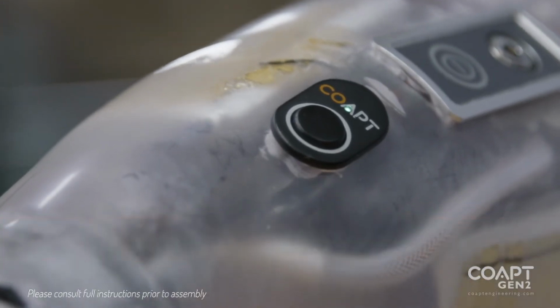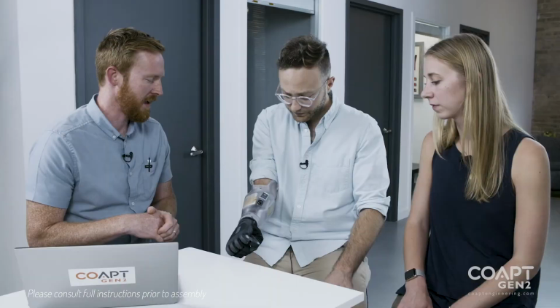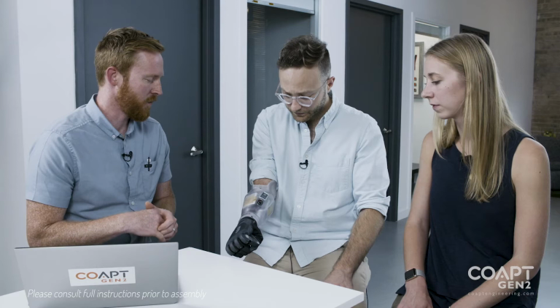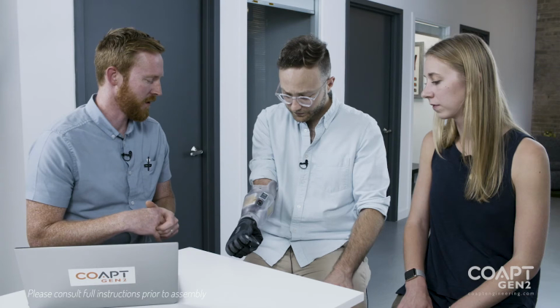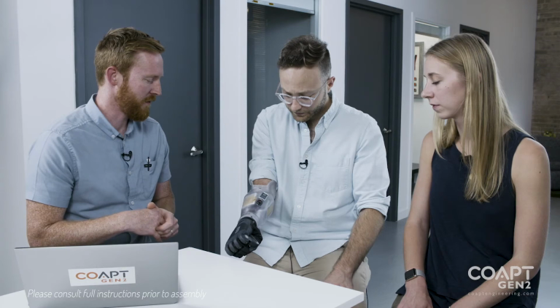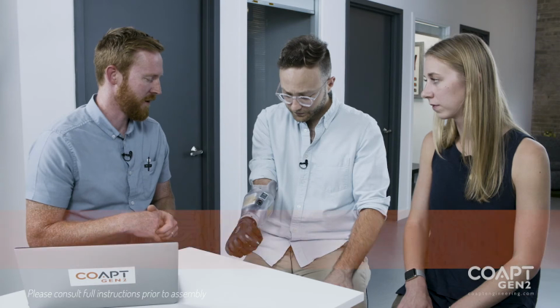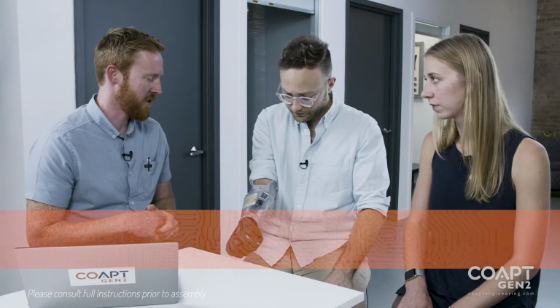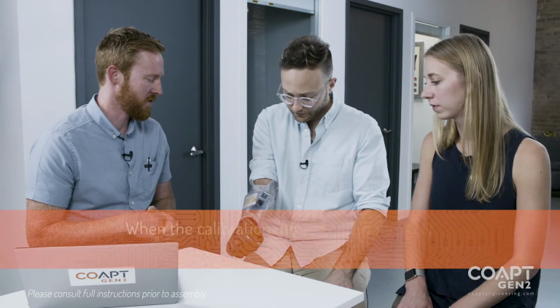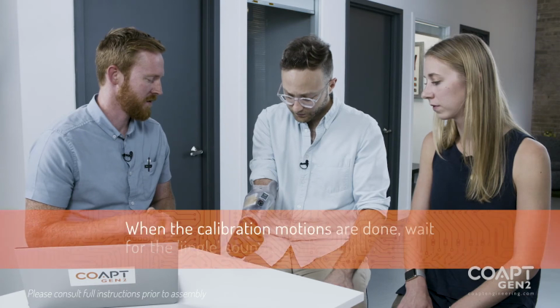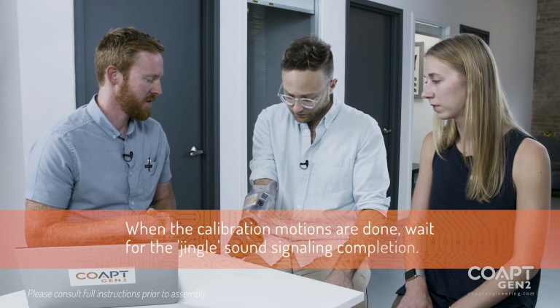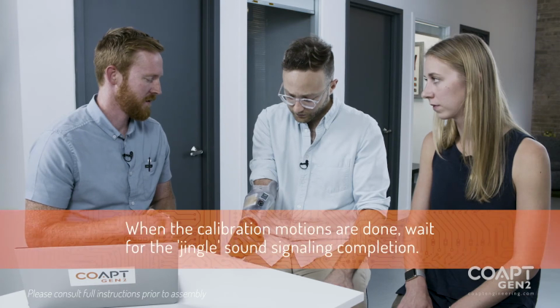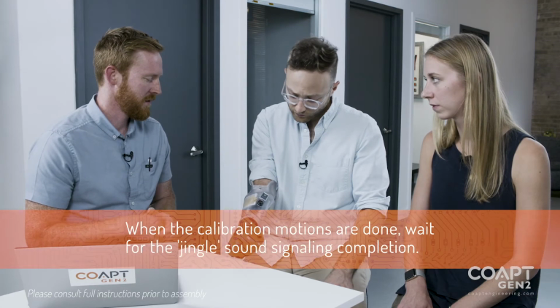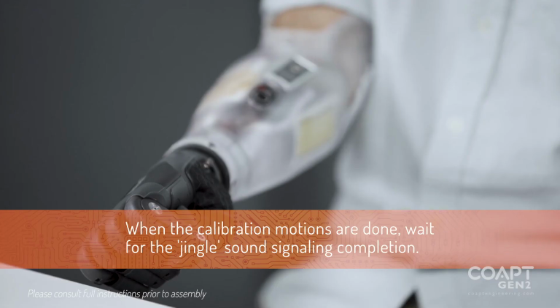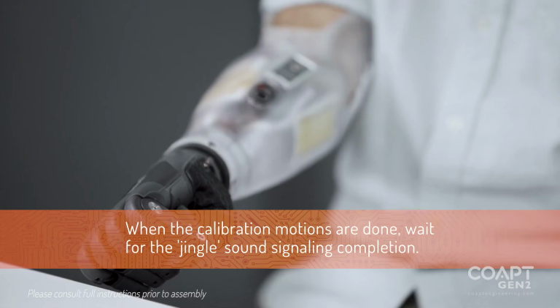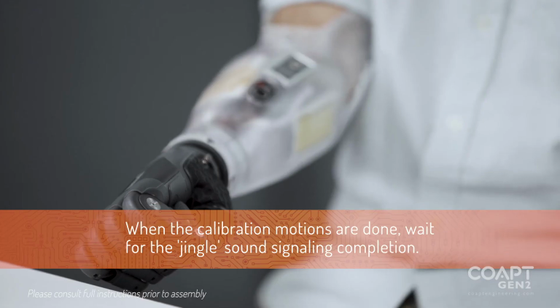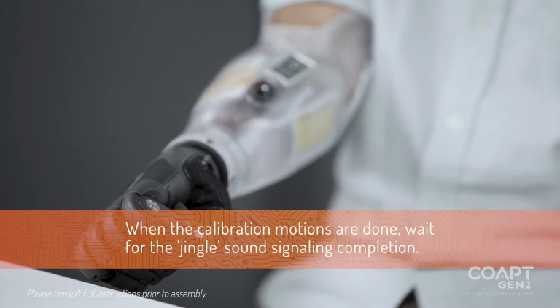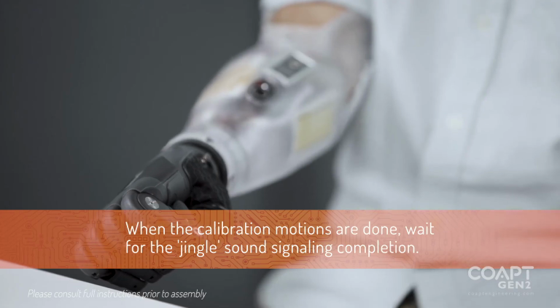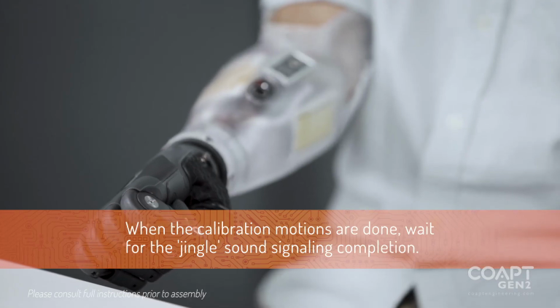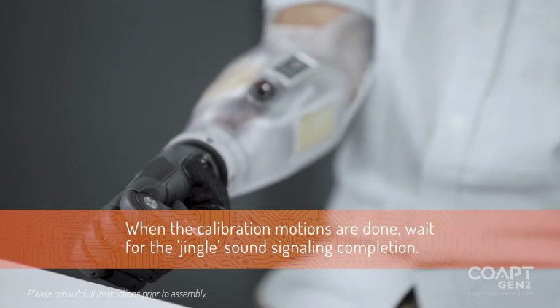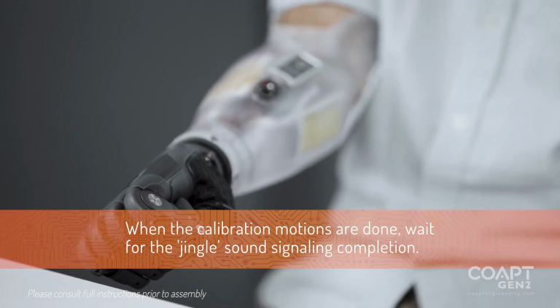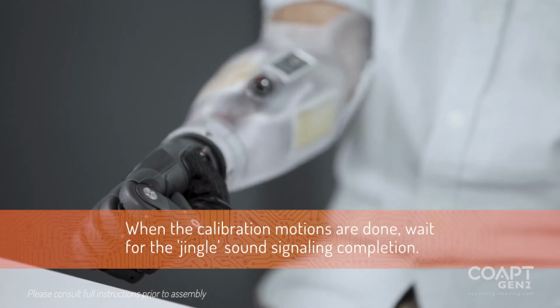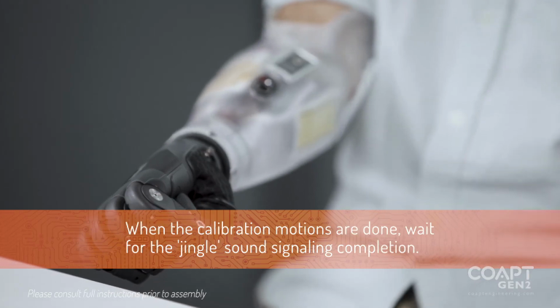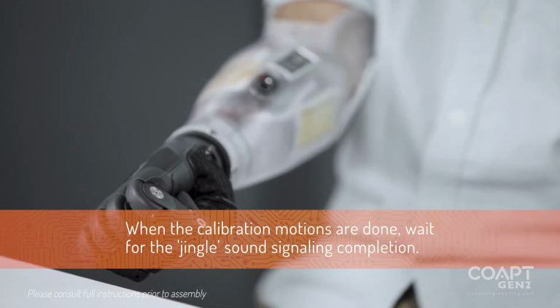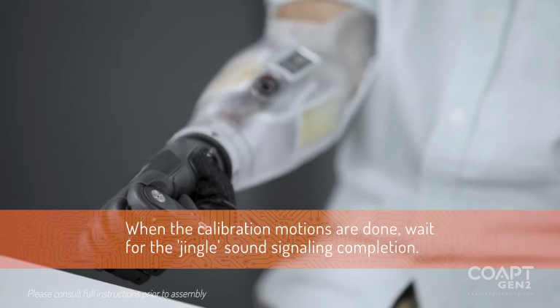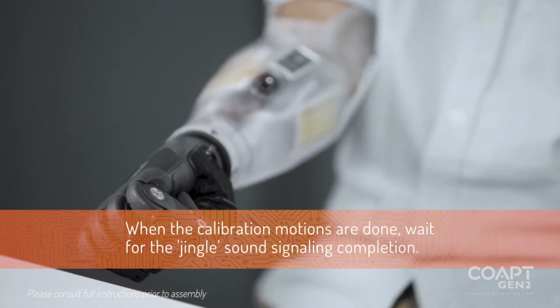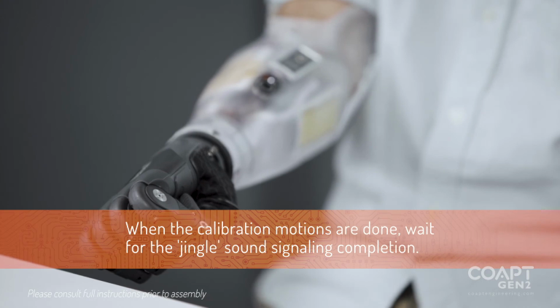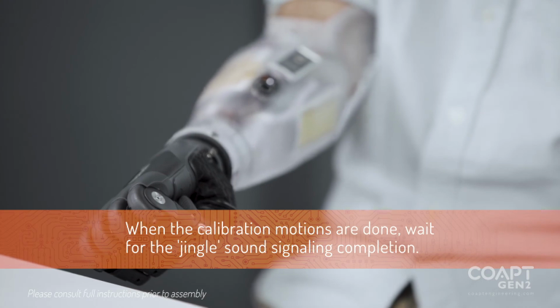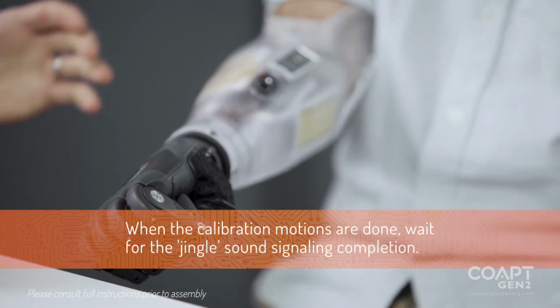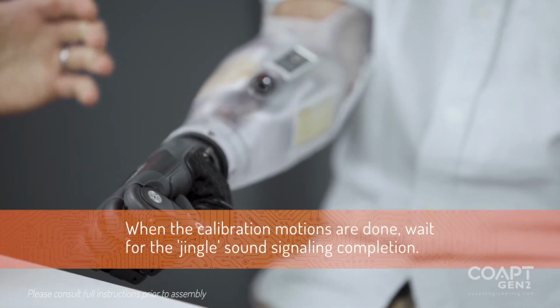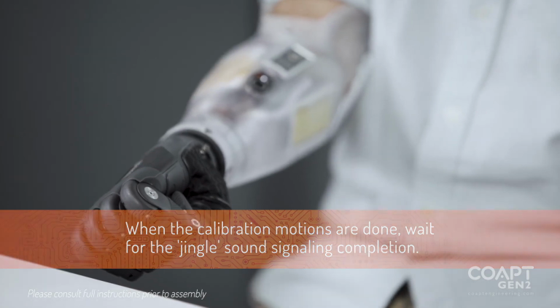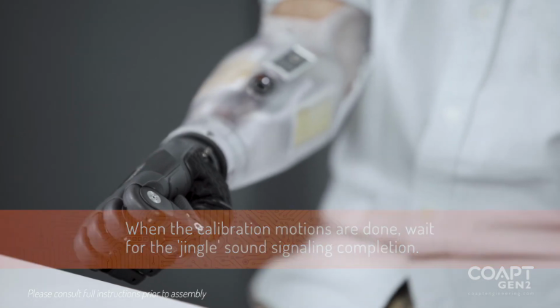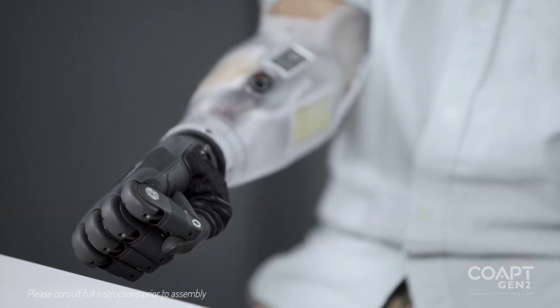And then we're going to wait for our tone. And that indicates successful calibration.